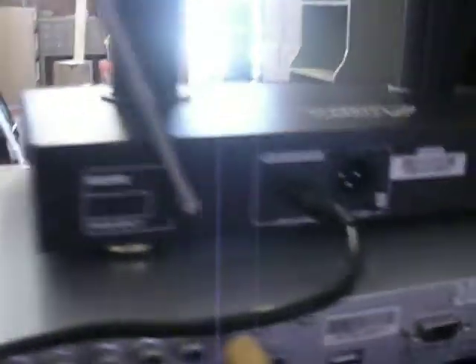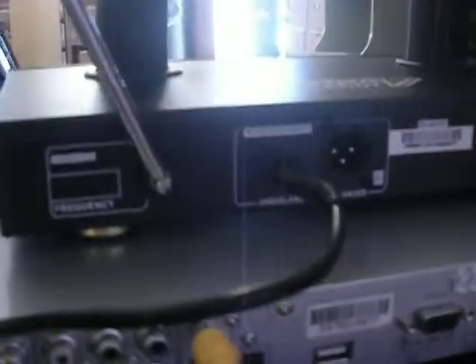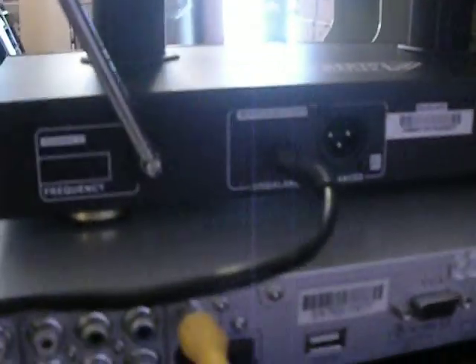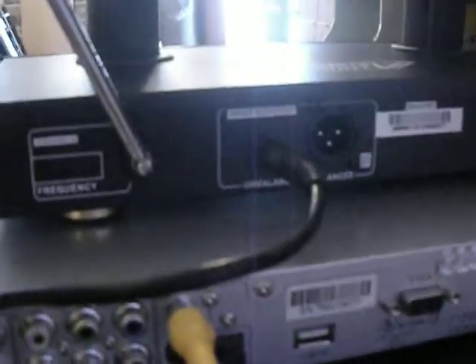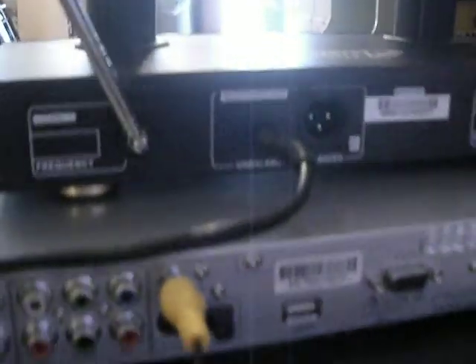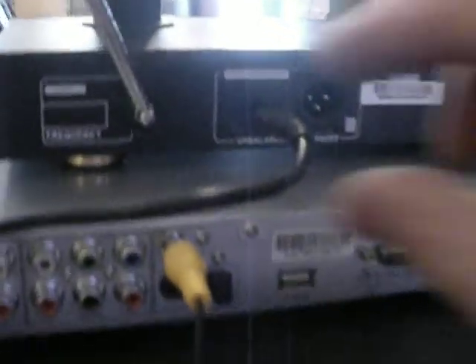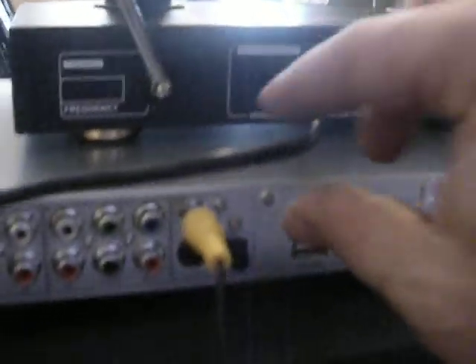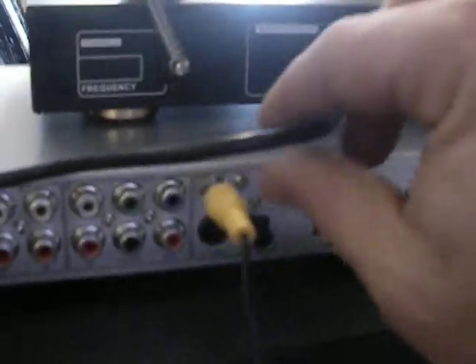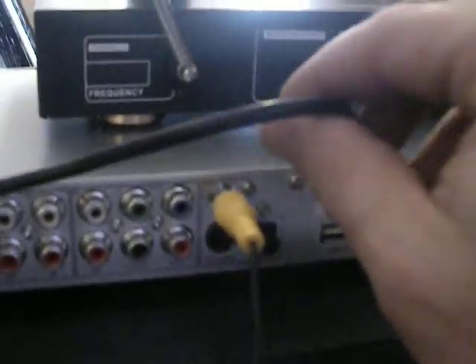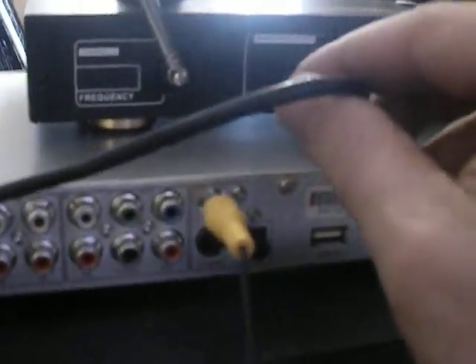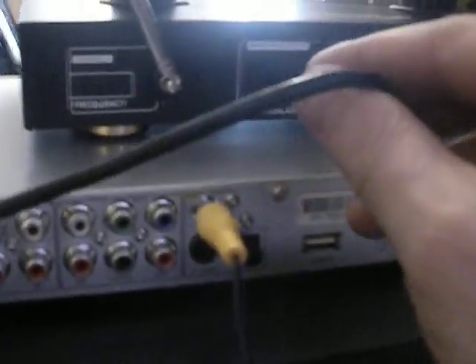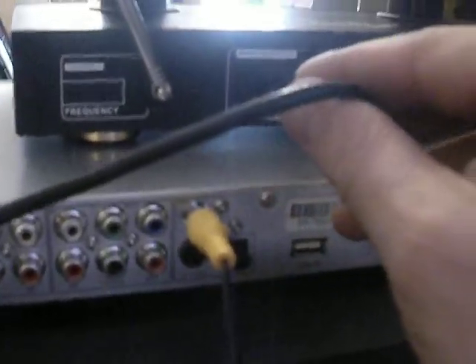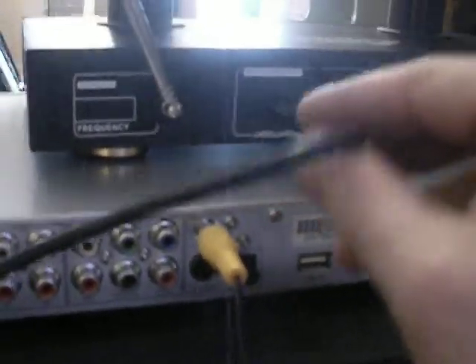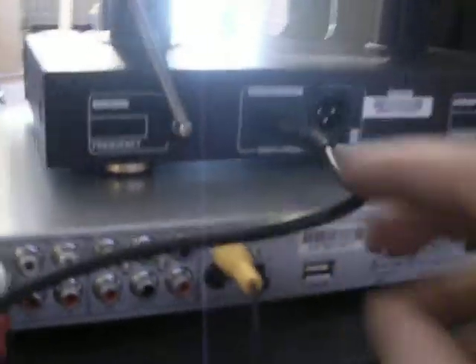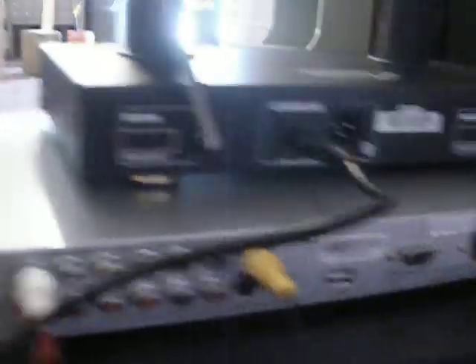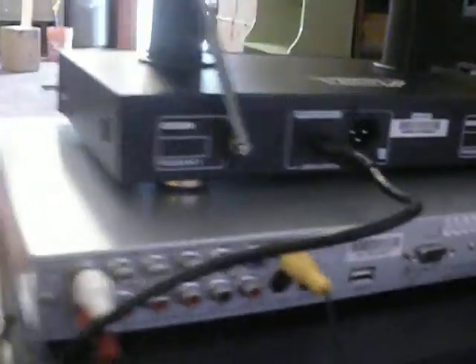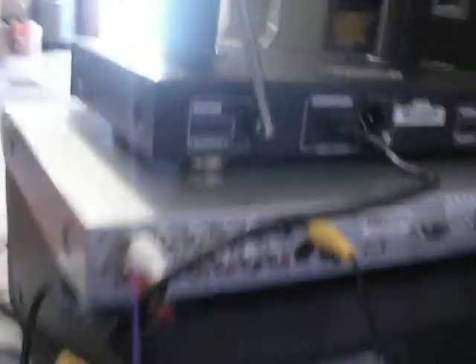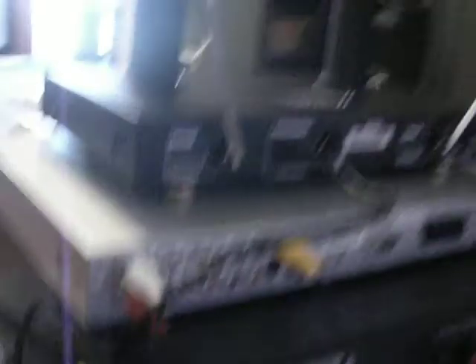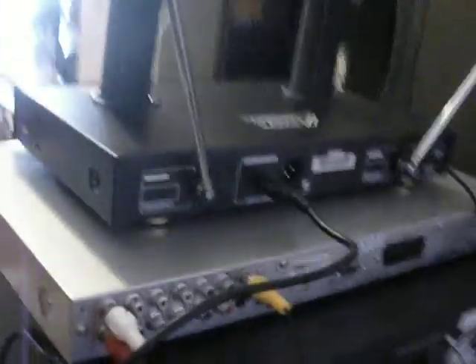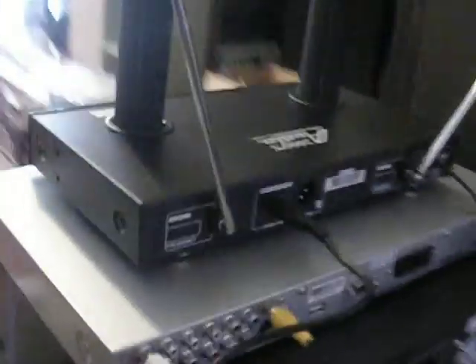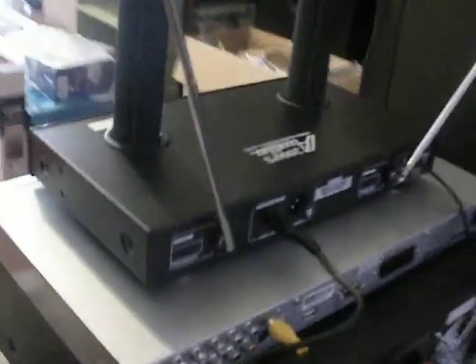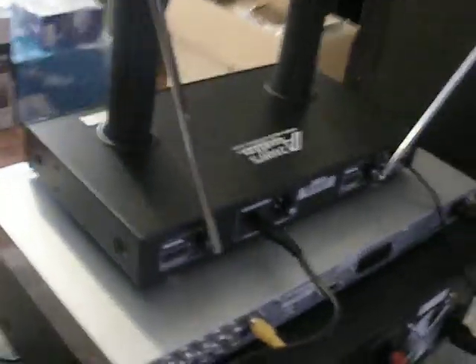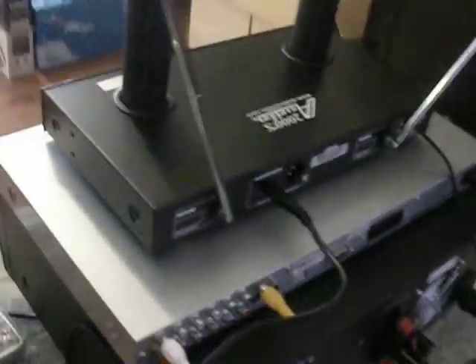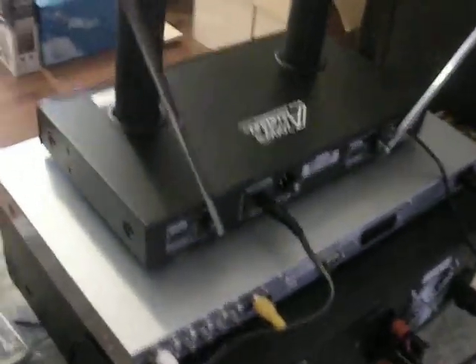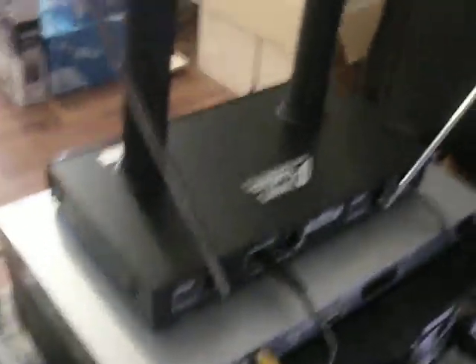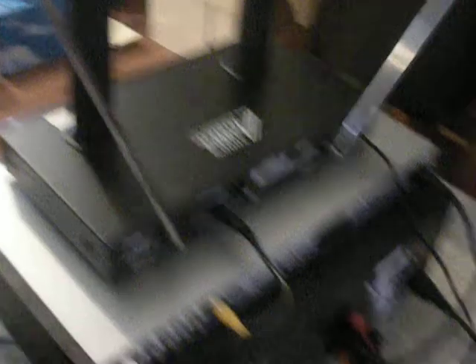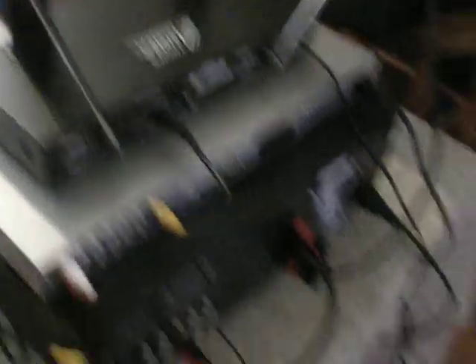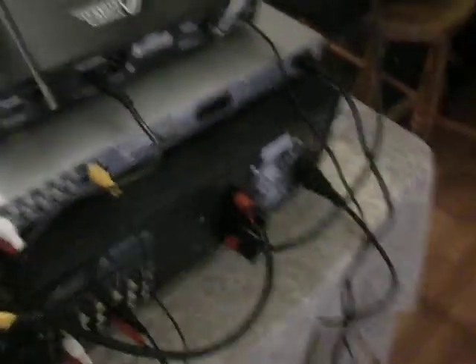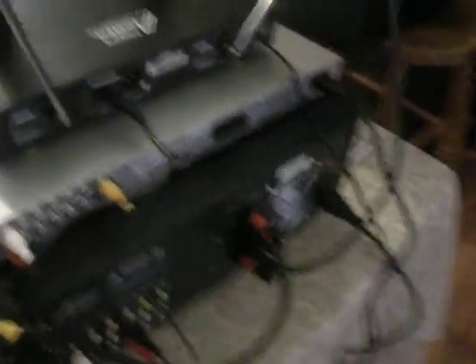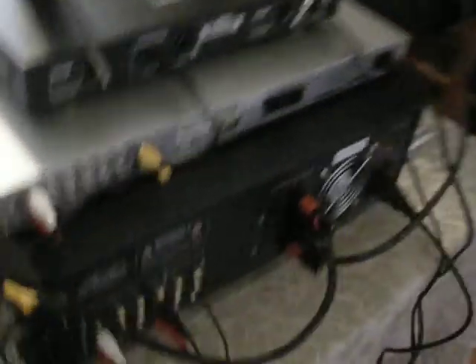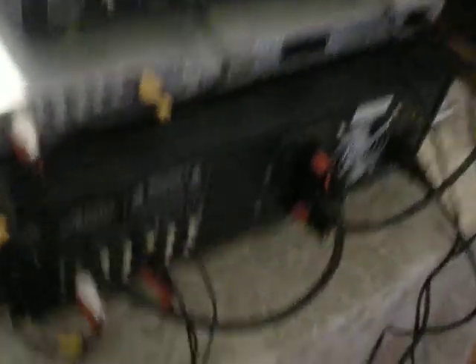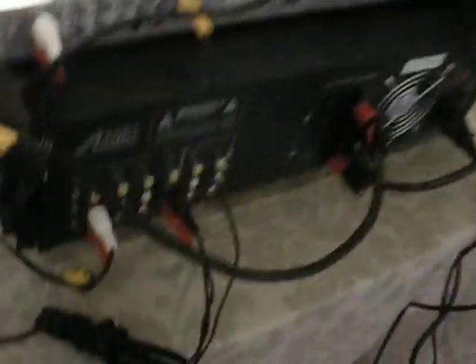Then you have the wireless microphone. You just plug it in the back here, and you plug it into the front.